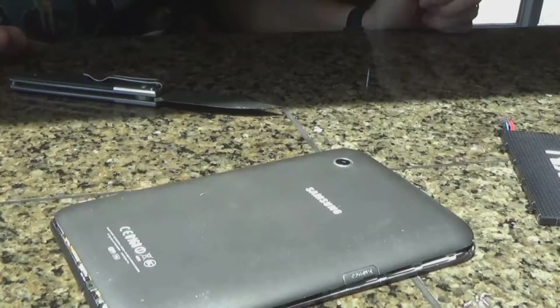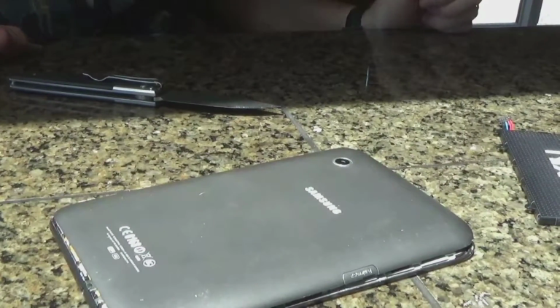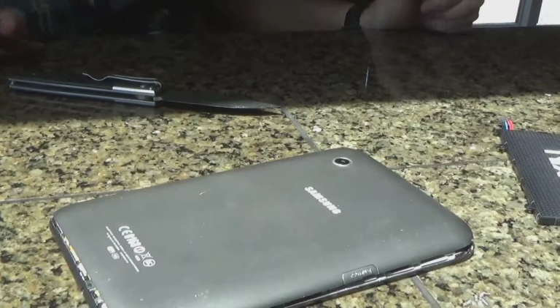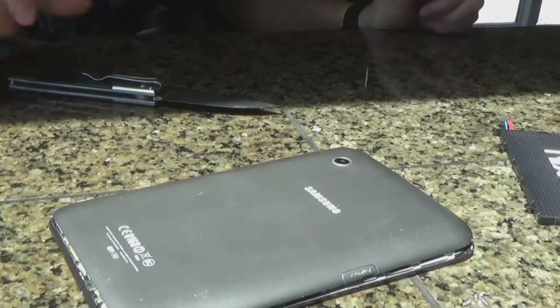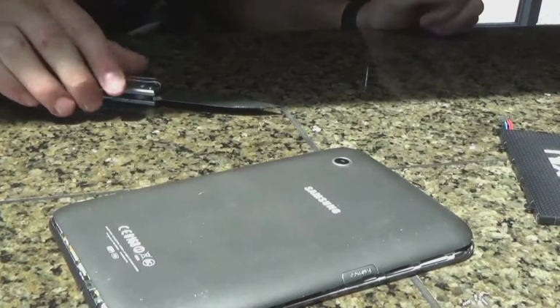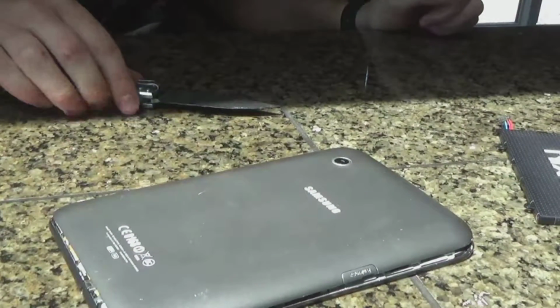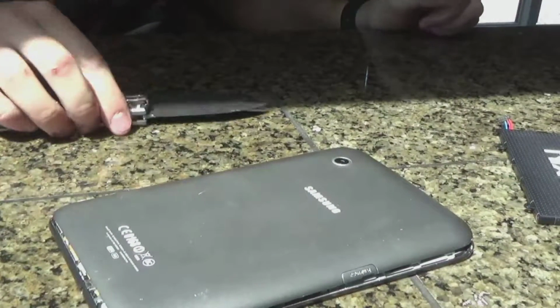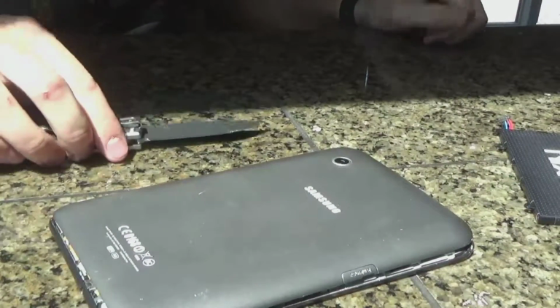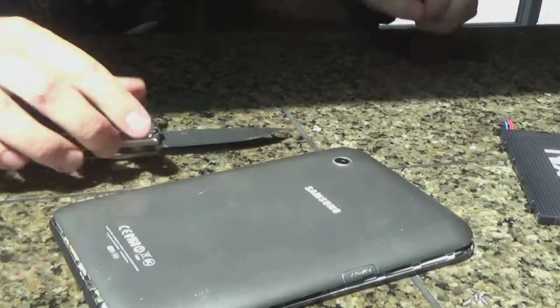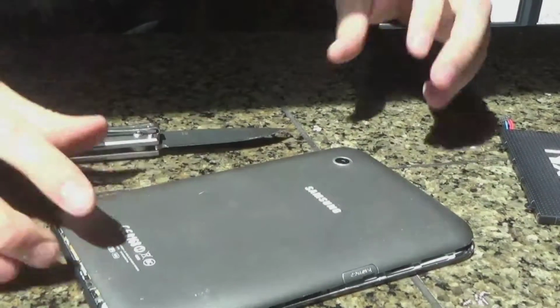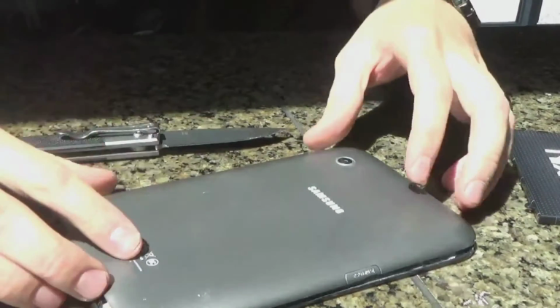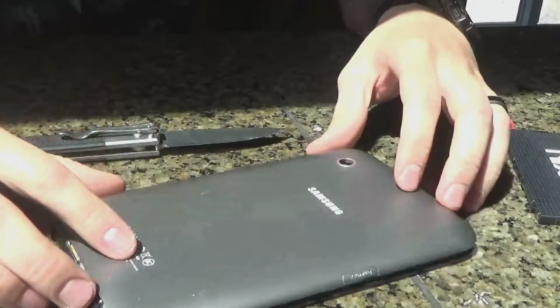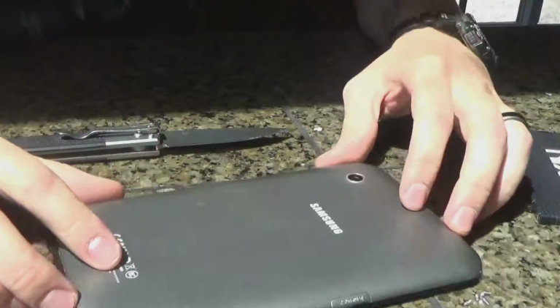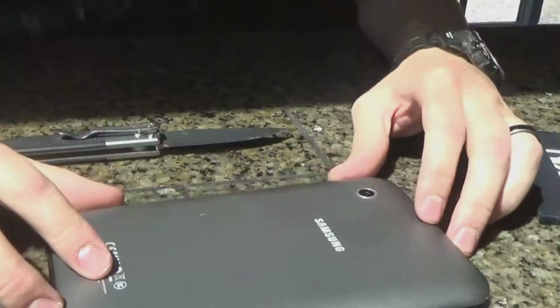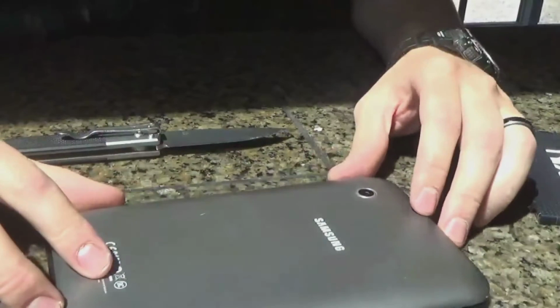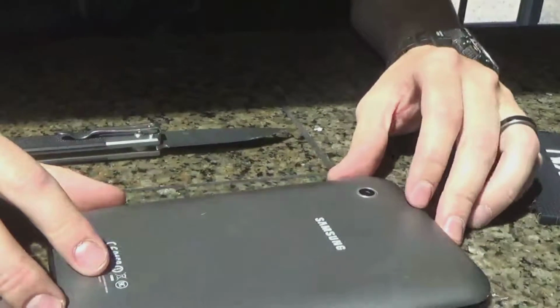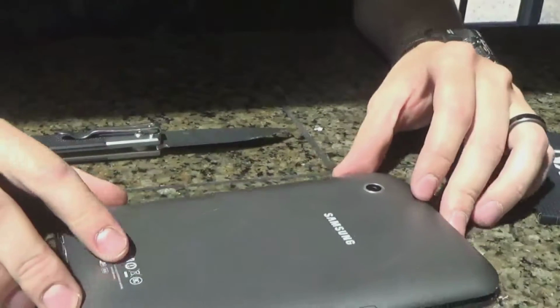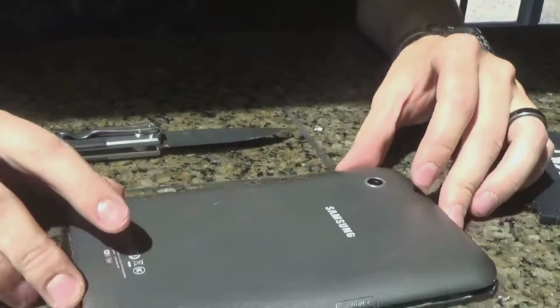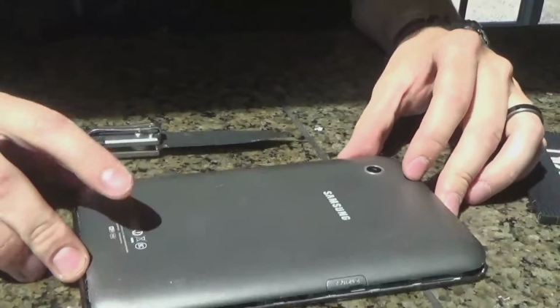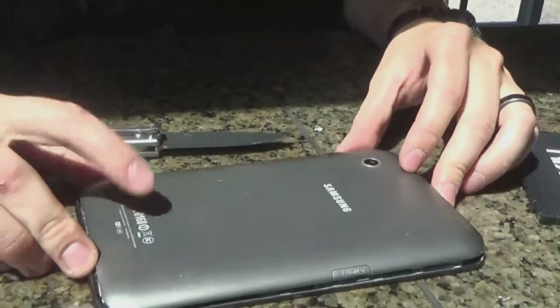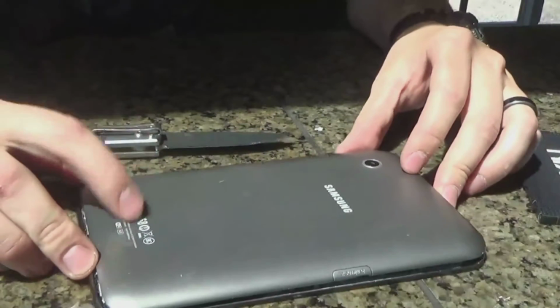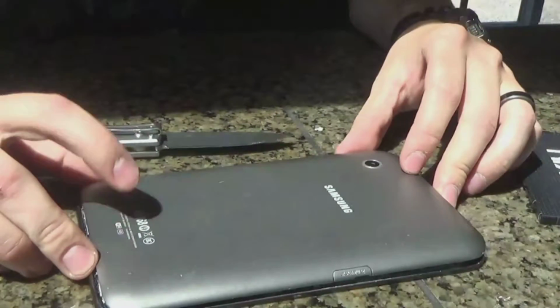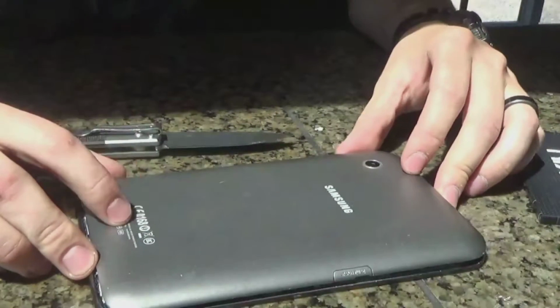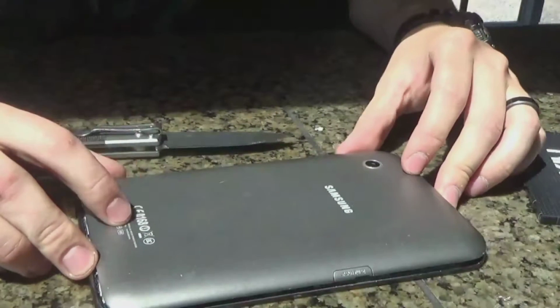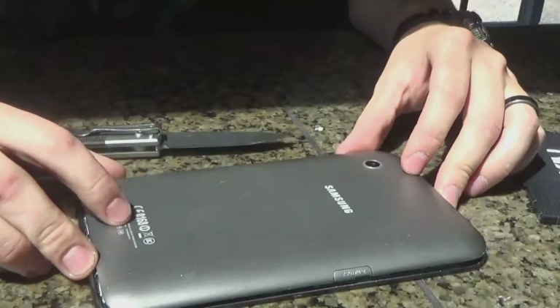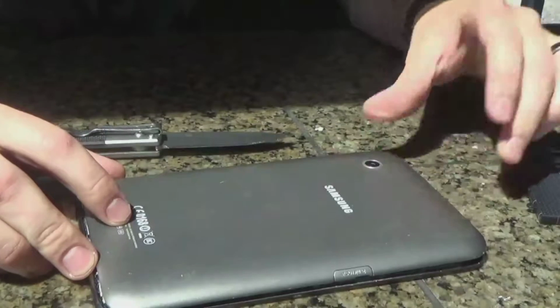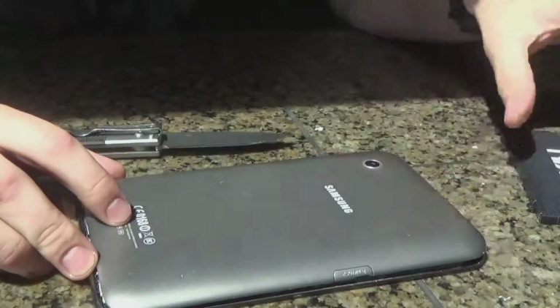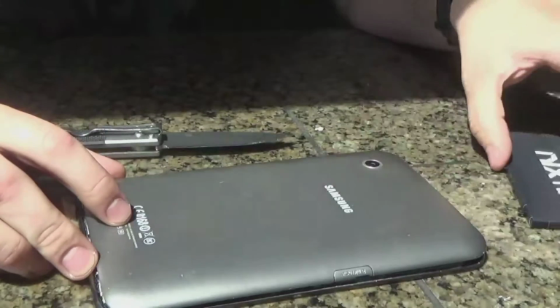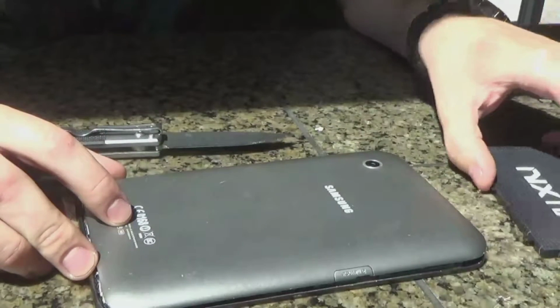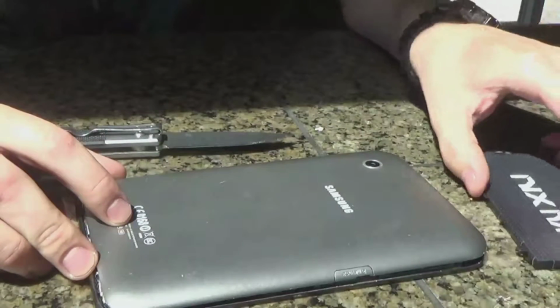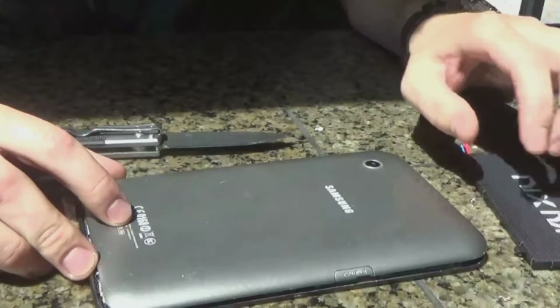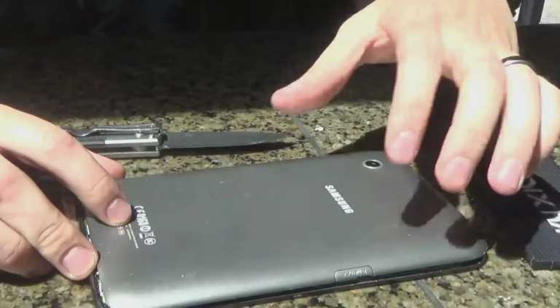Hey YouTube, so today I'm going to show you how to take apart your Galaxy Samsung Tab 2 and put a new battery in it.